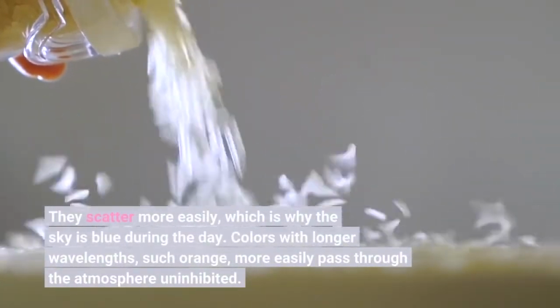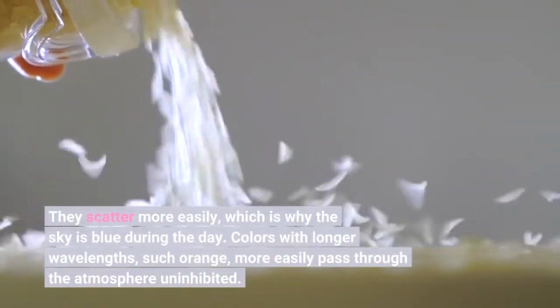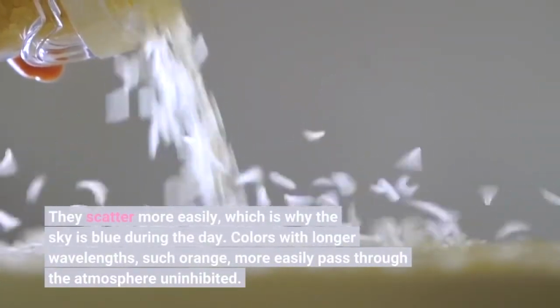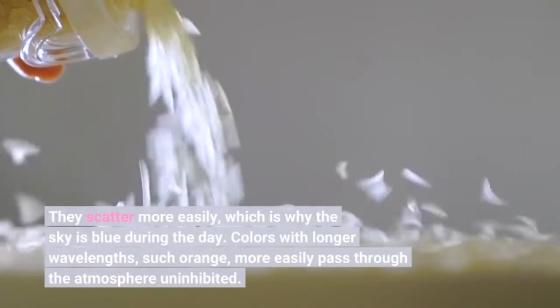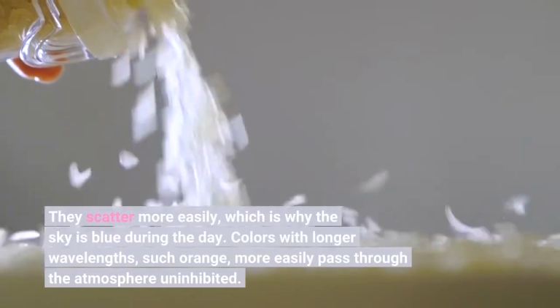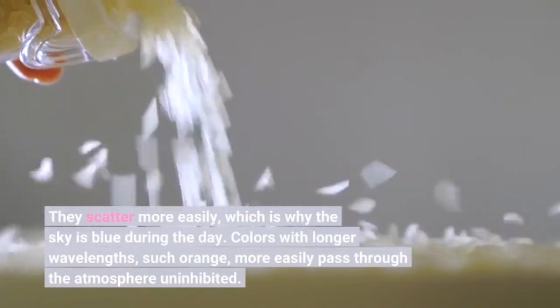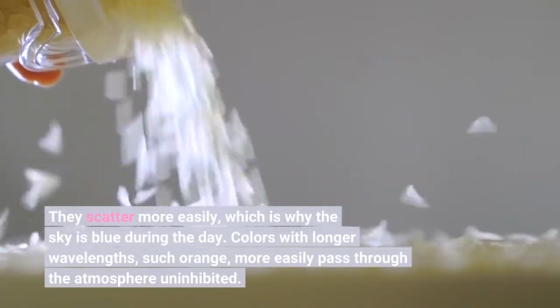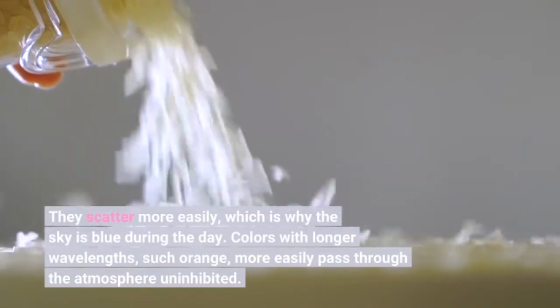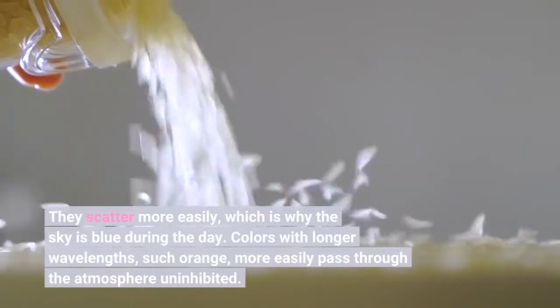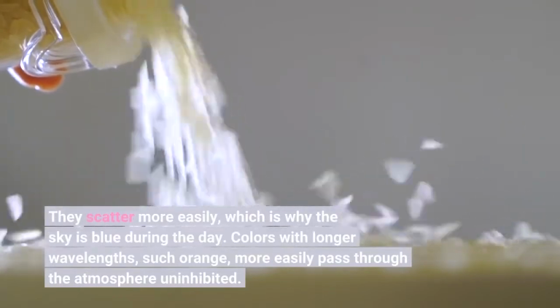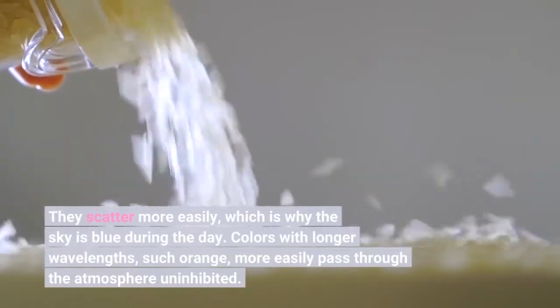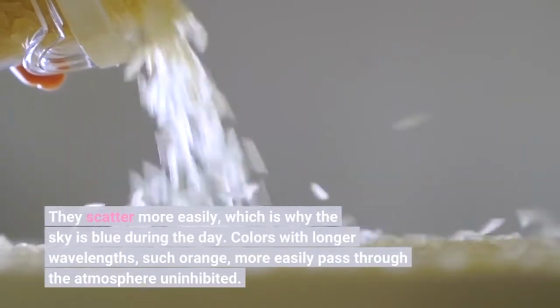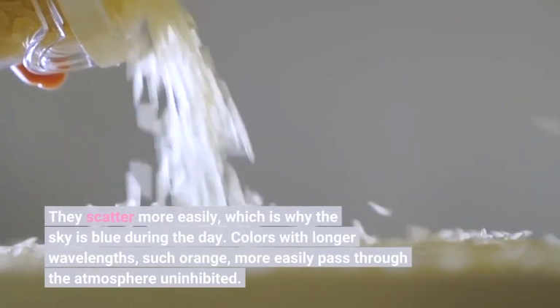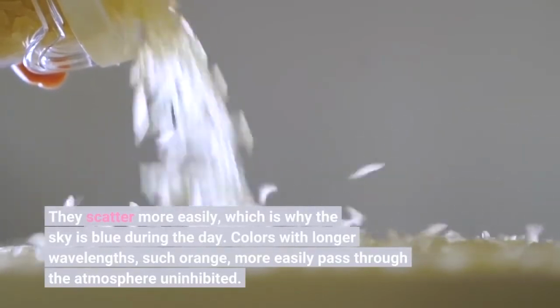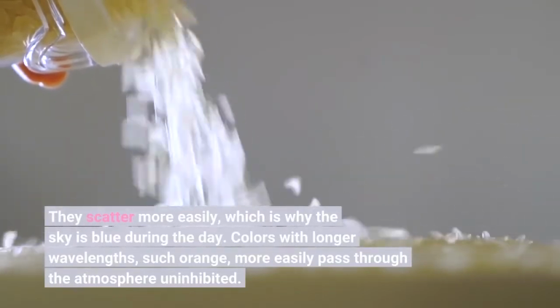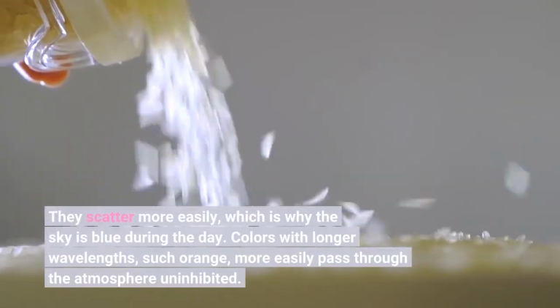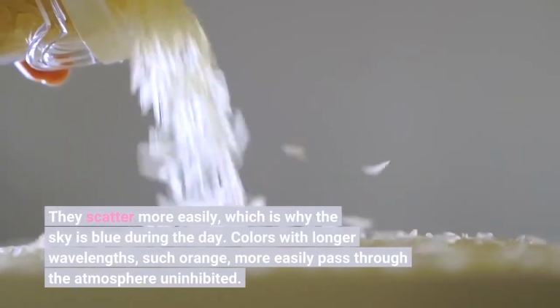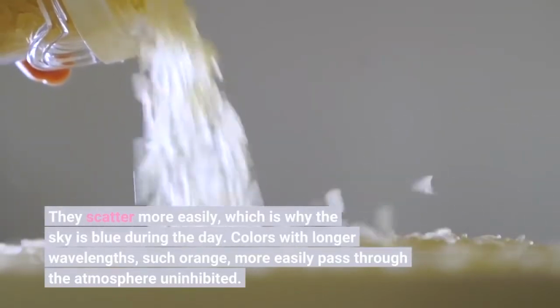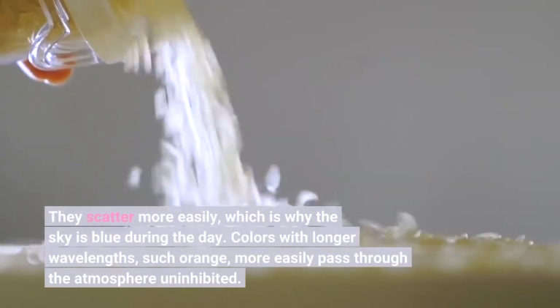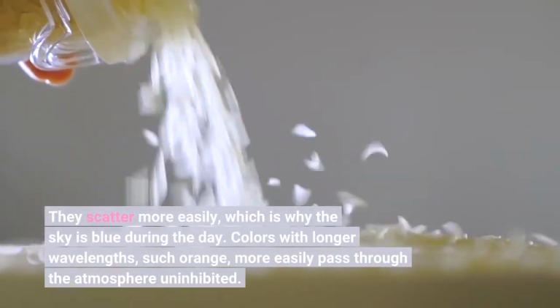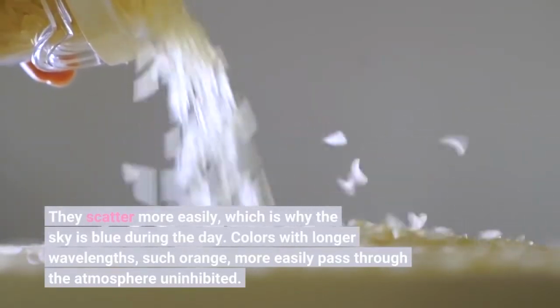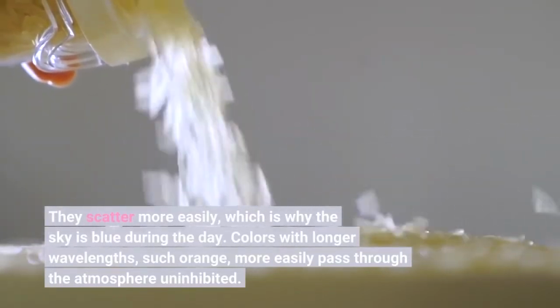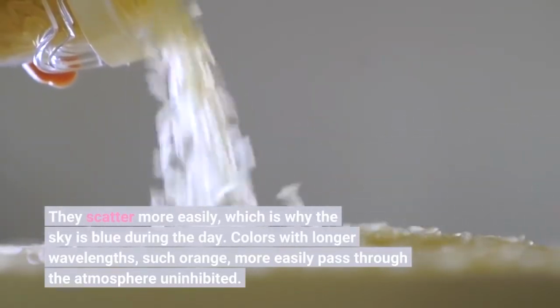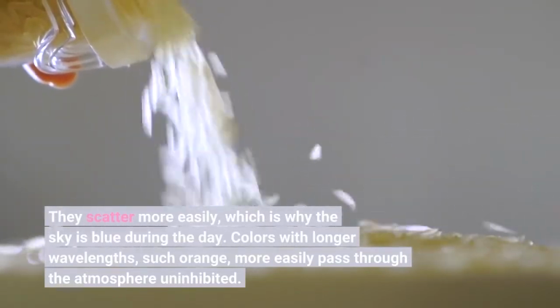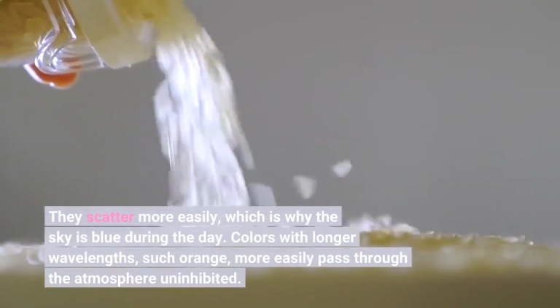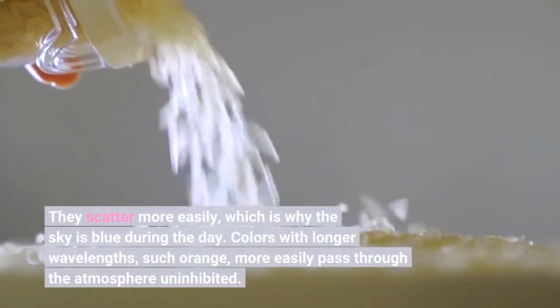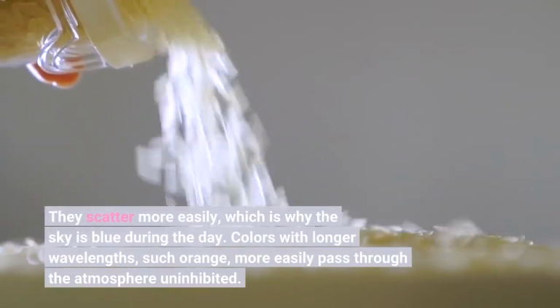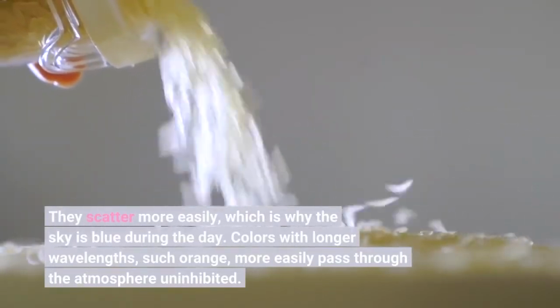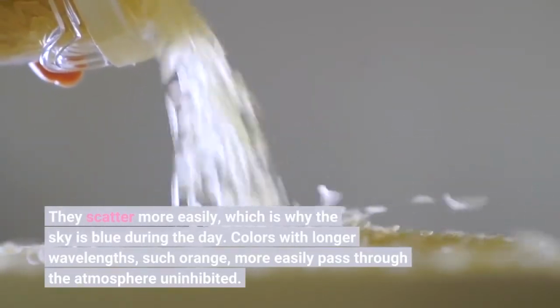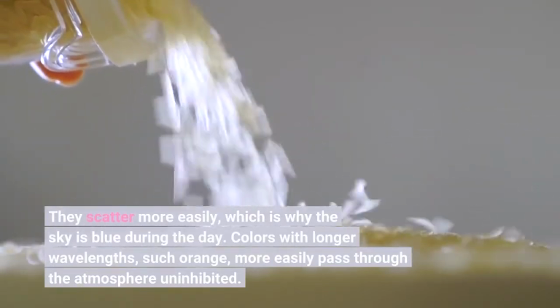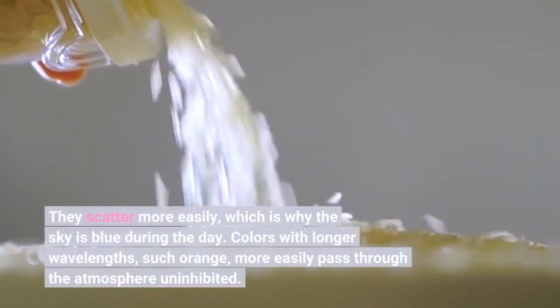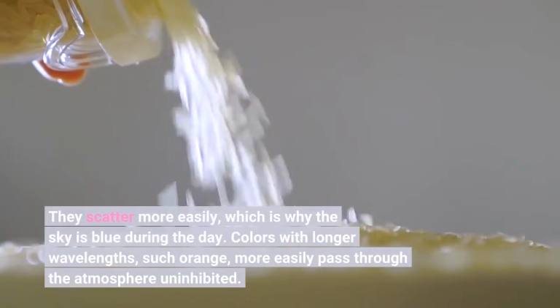Colors with longer wavelengths, such as orange, more easily pass through the atmosphere uninhibited.